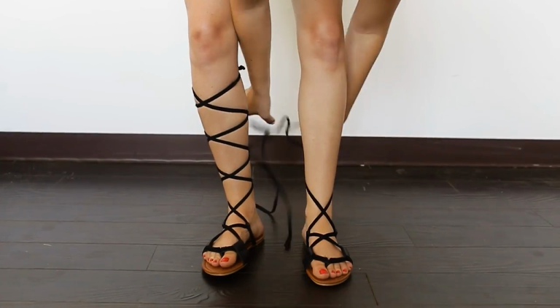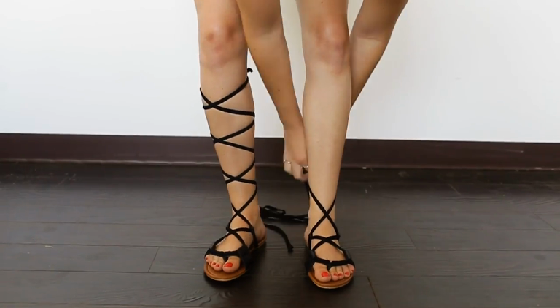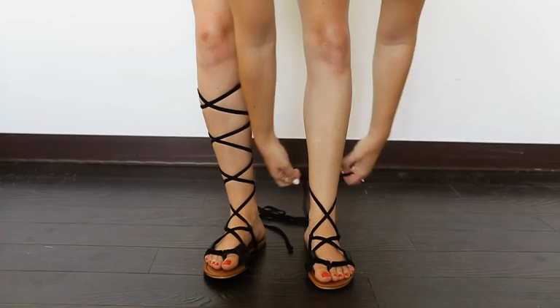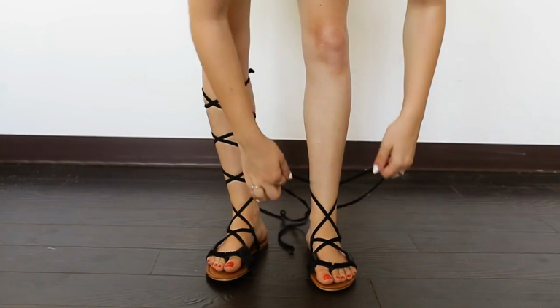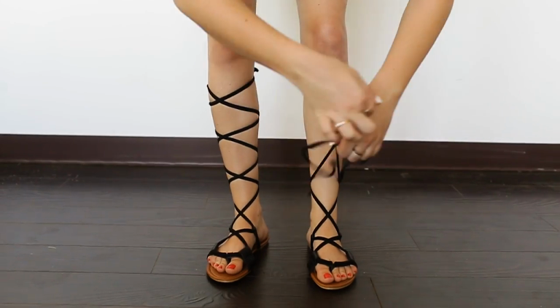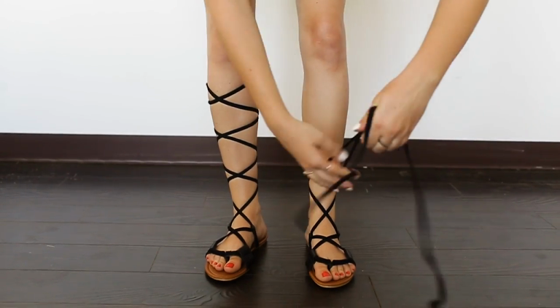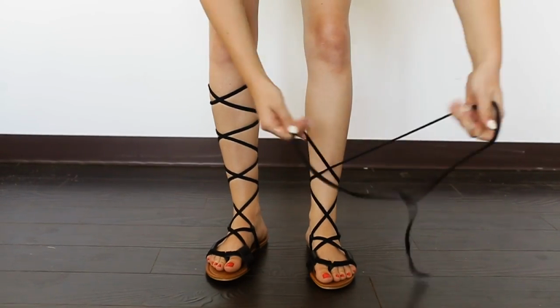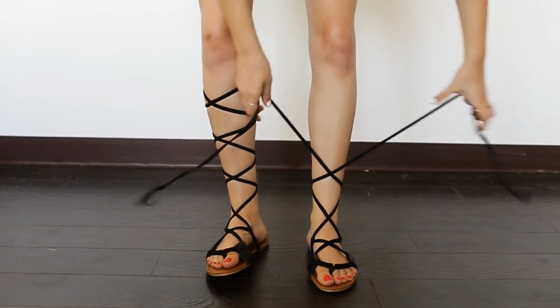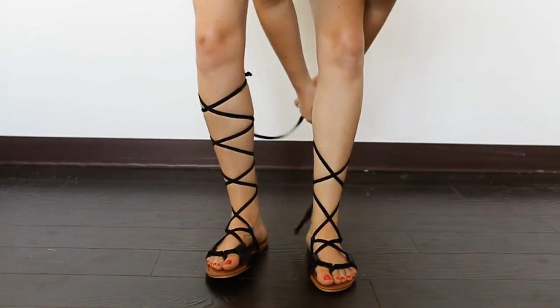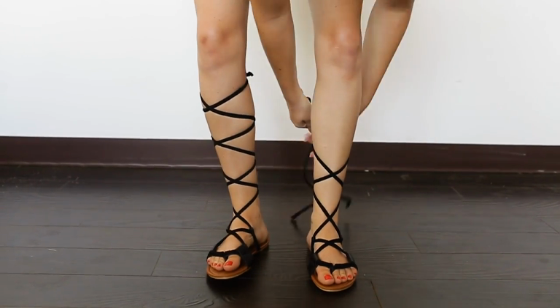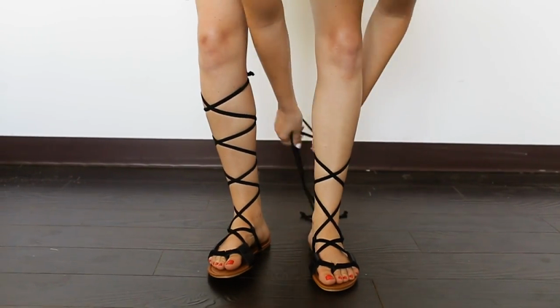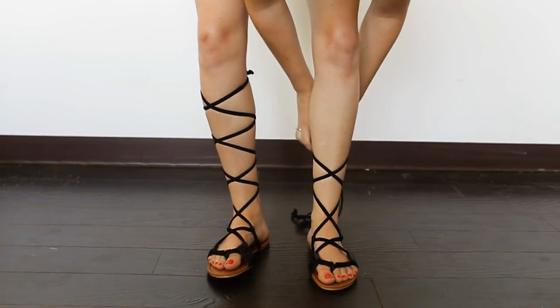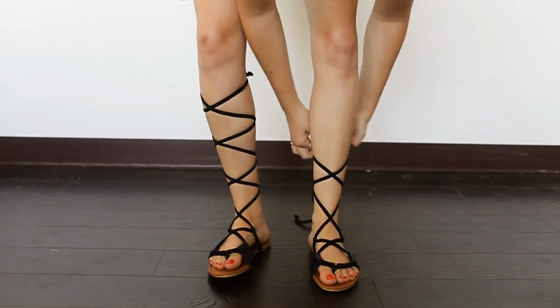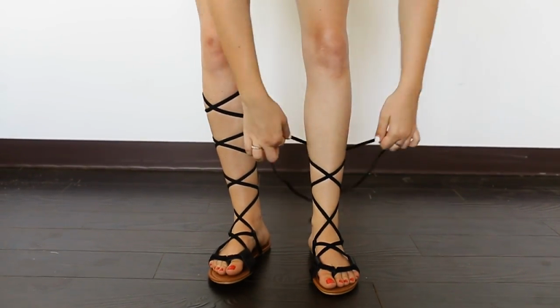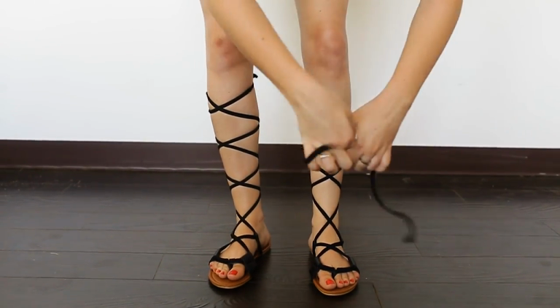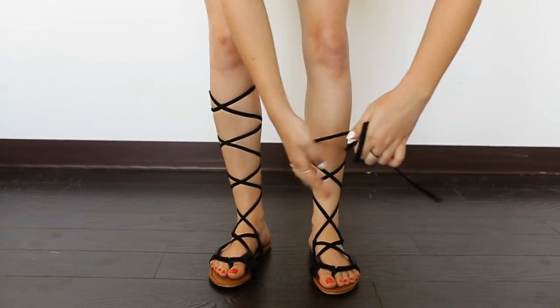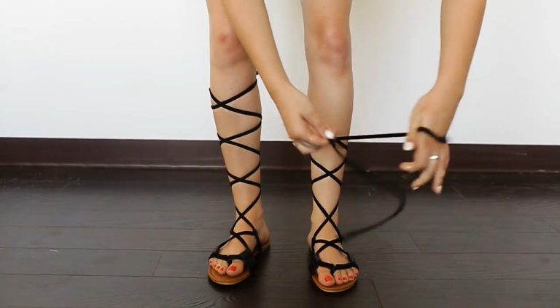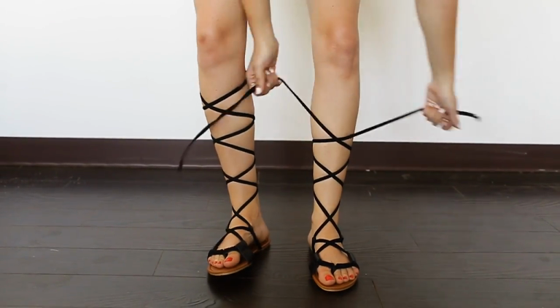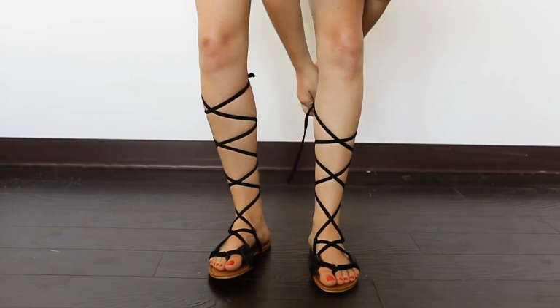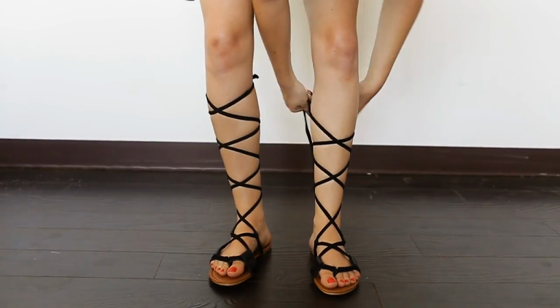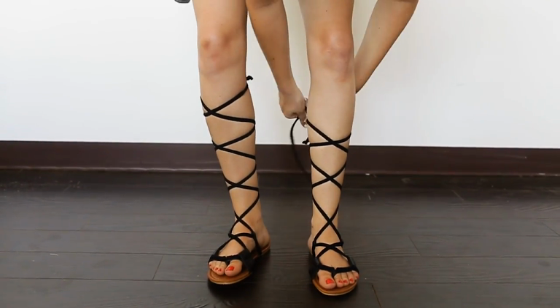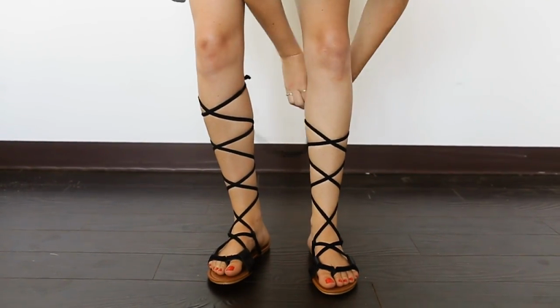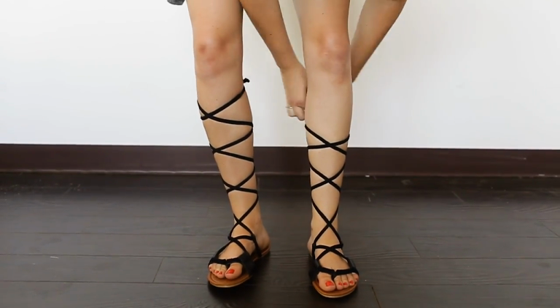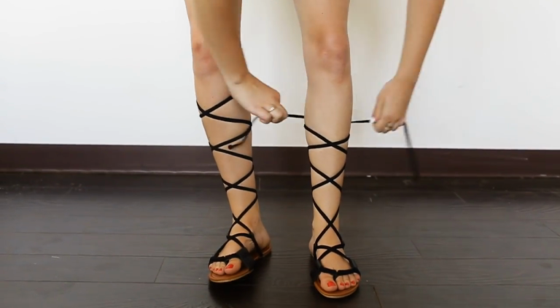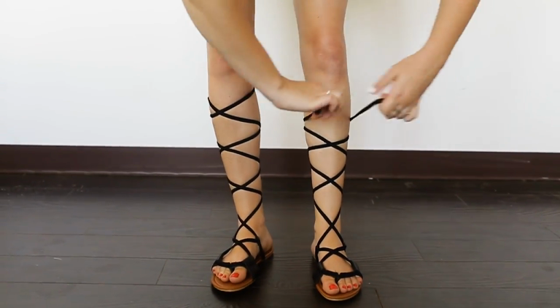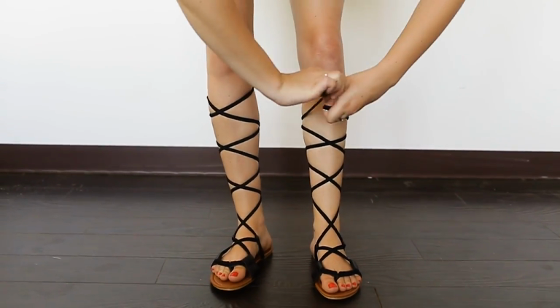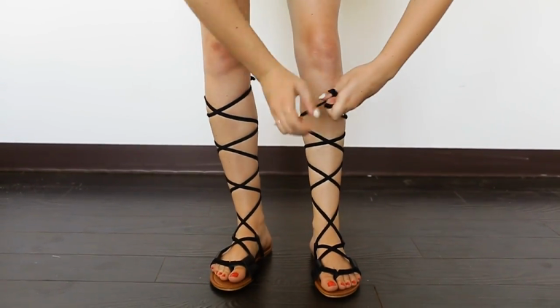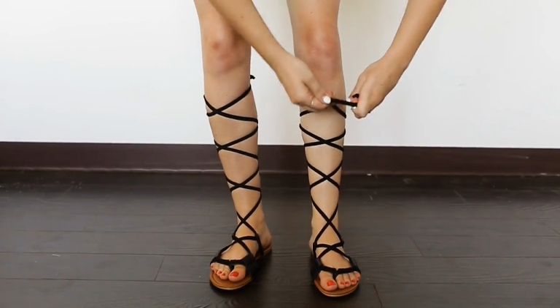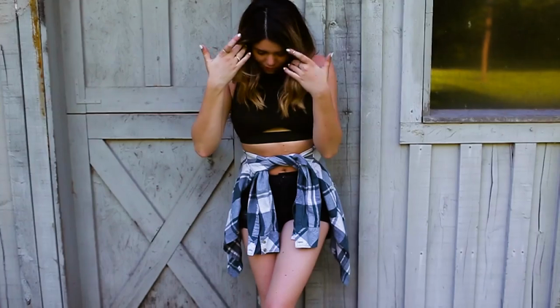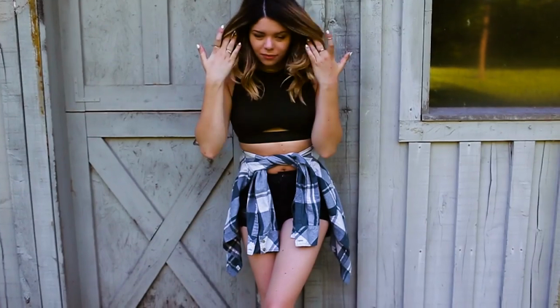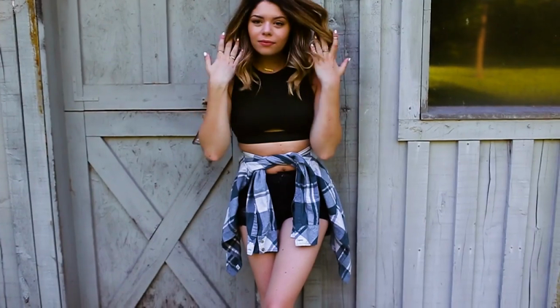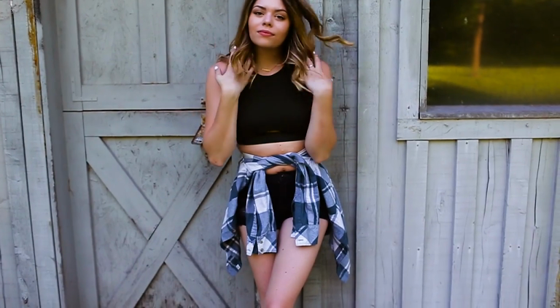To tie up your shoes, cross the laces back and forth all the way up your leg and then tie them in a knot at the top for that gladiator look.